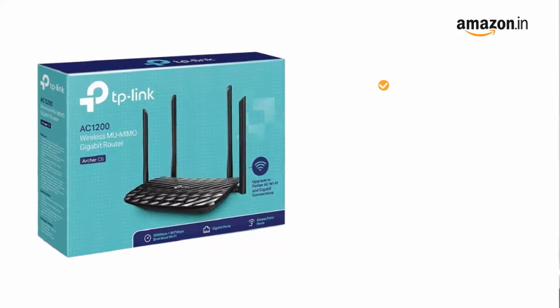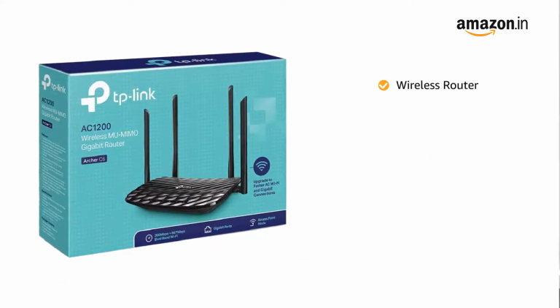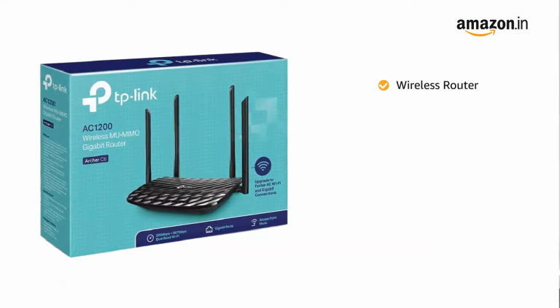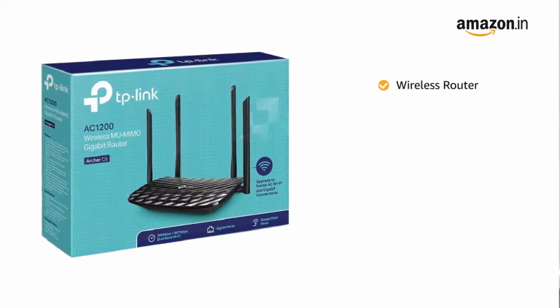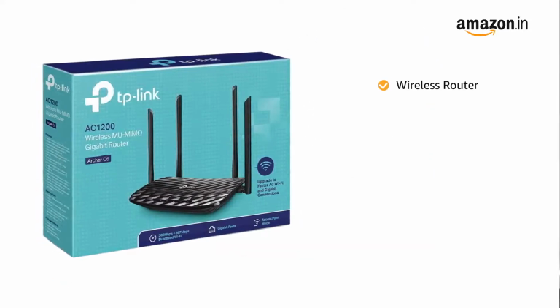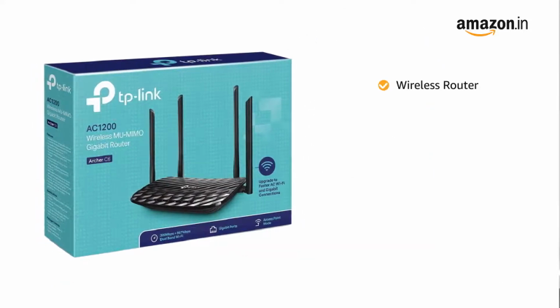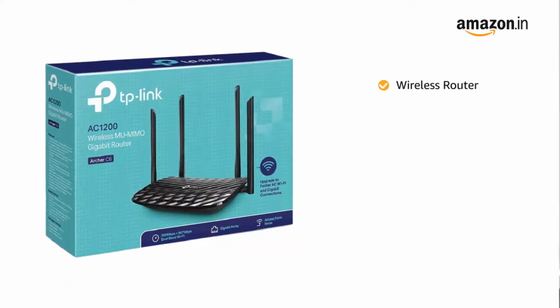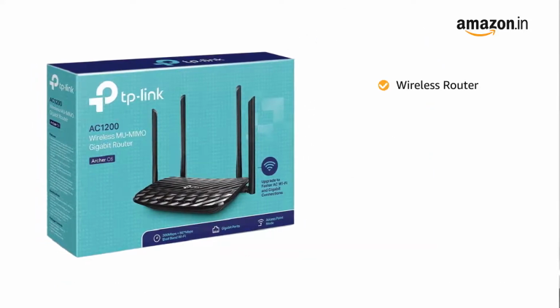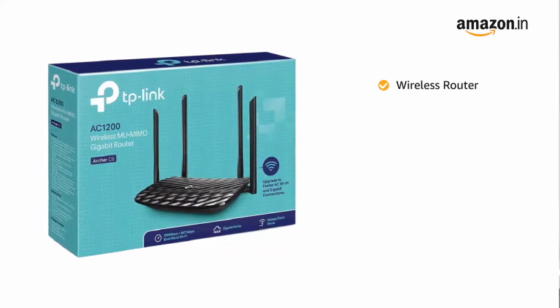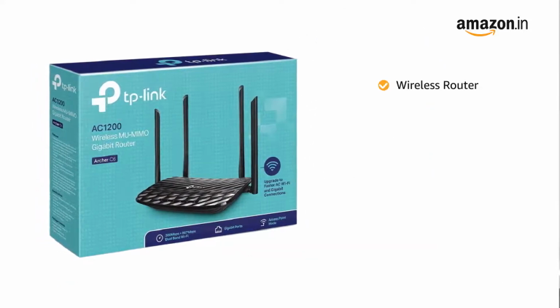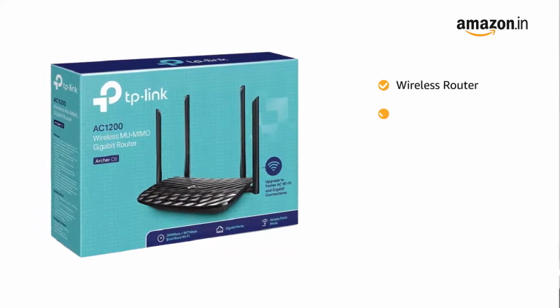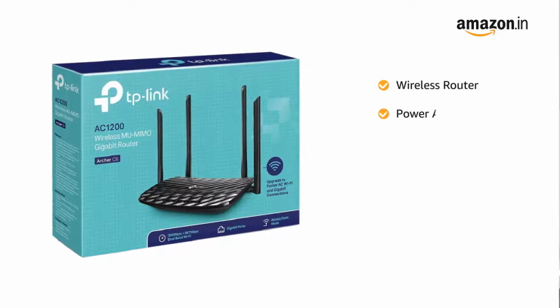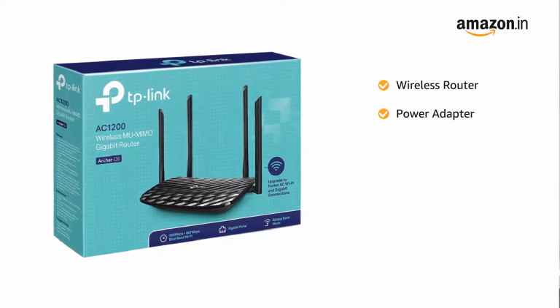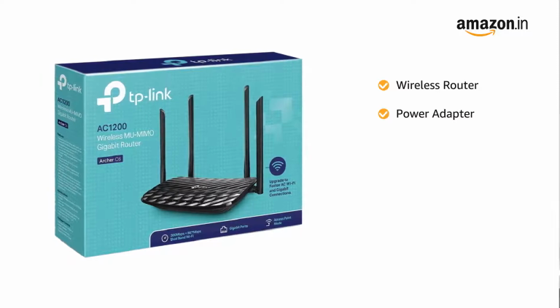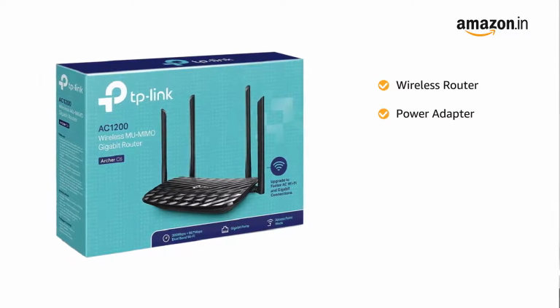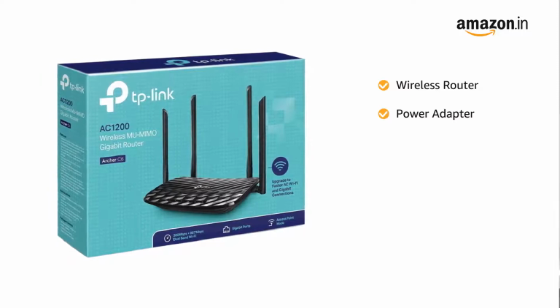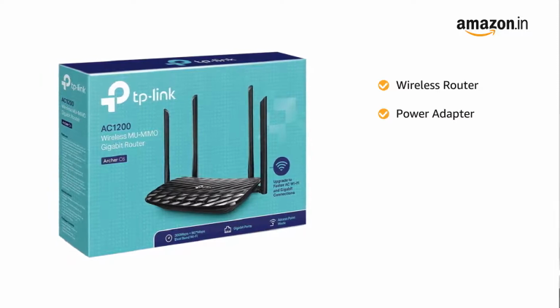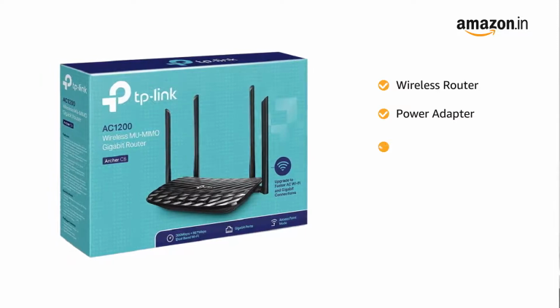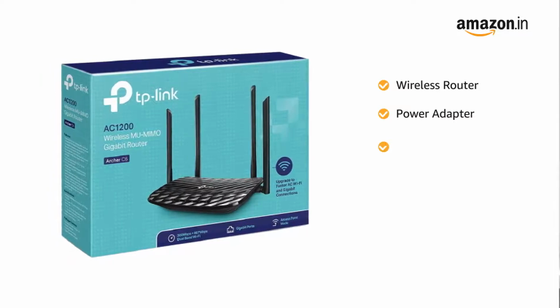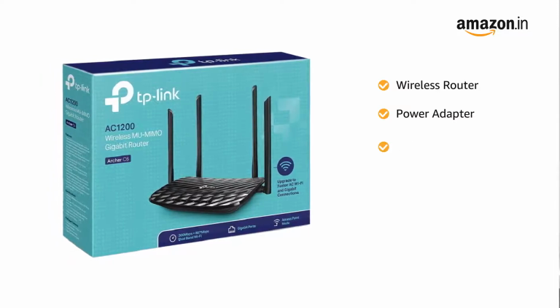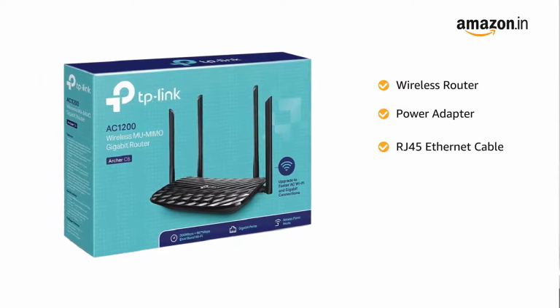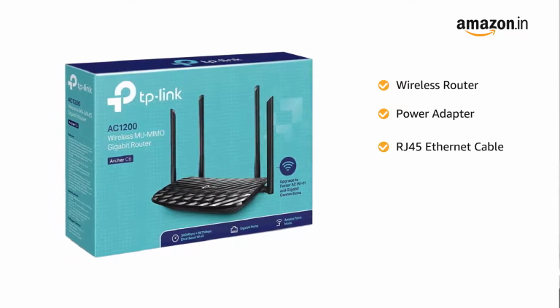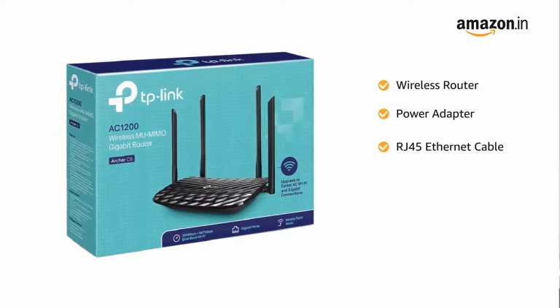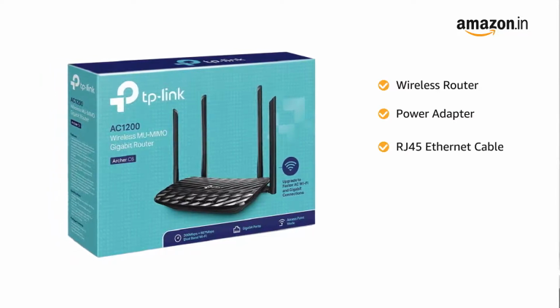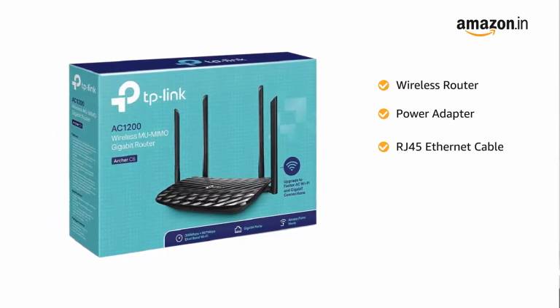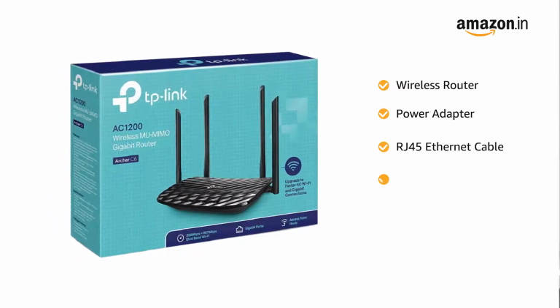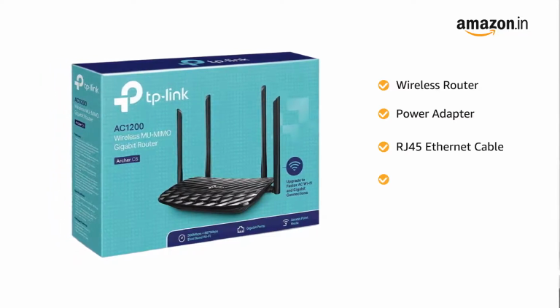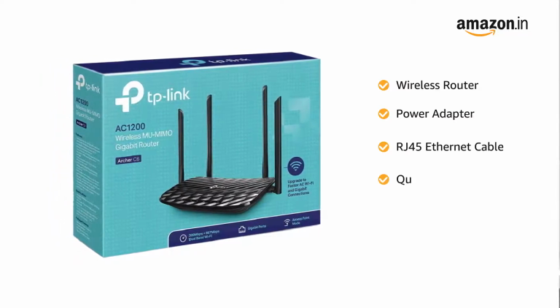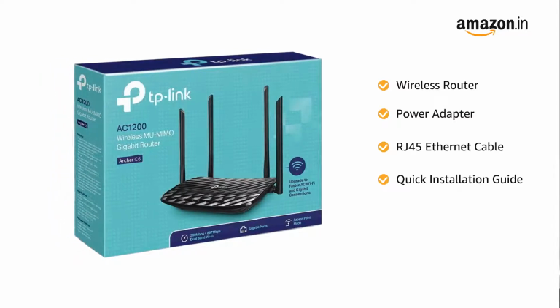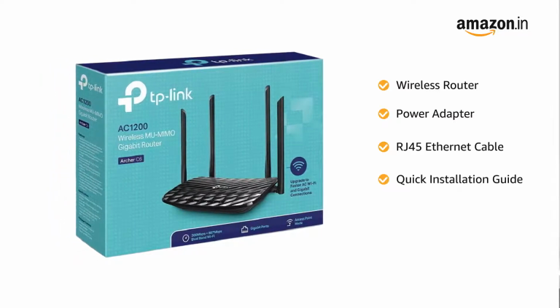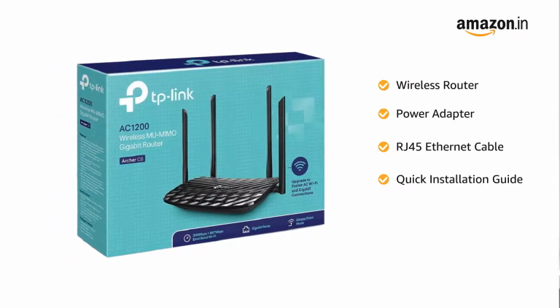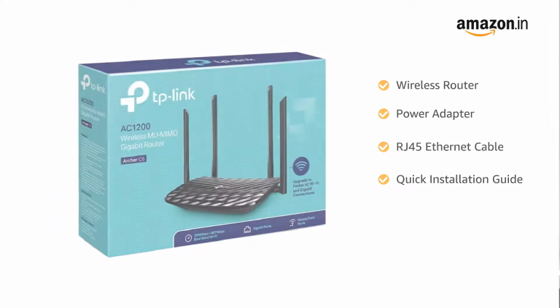The wireless router comes with a power adapter, RJ45 Ethernet cable, and quick installation guide.